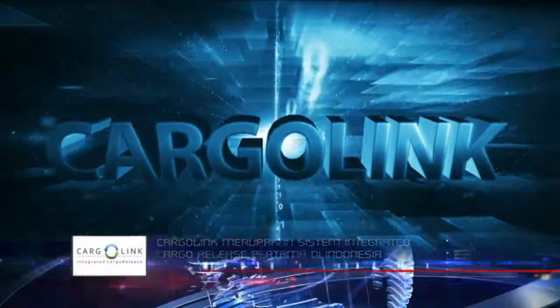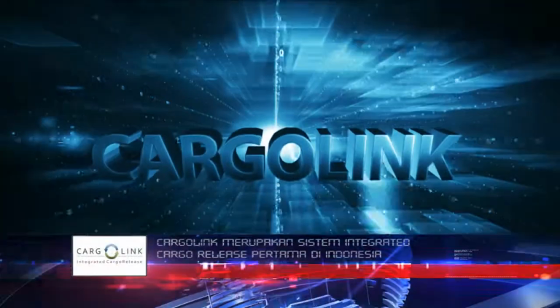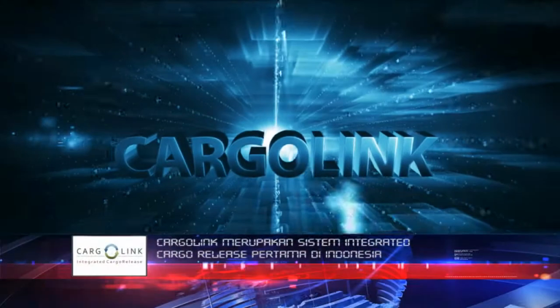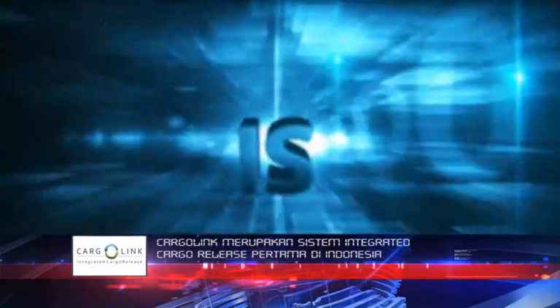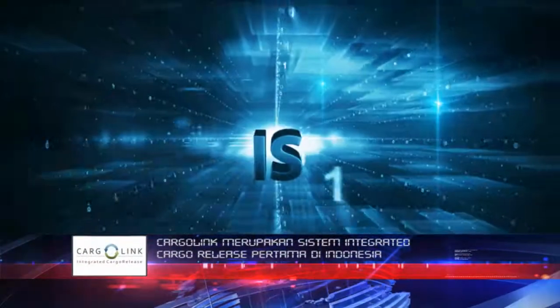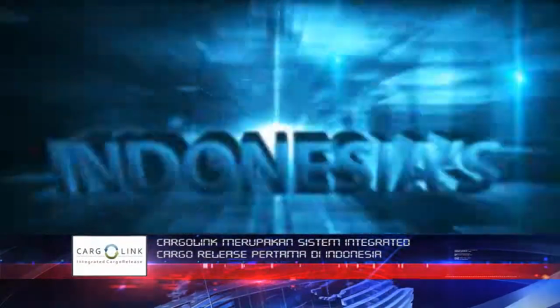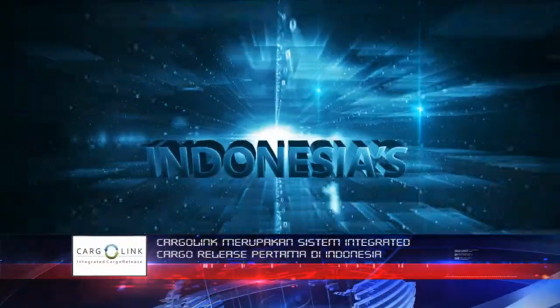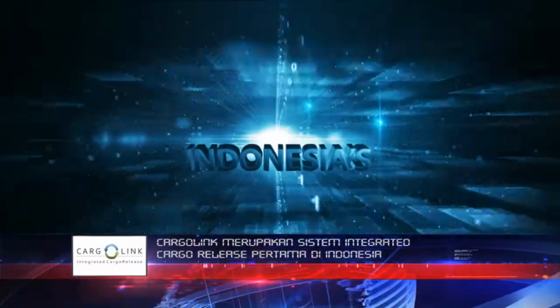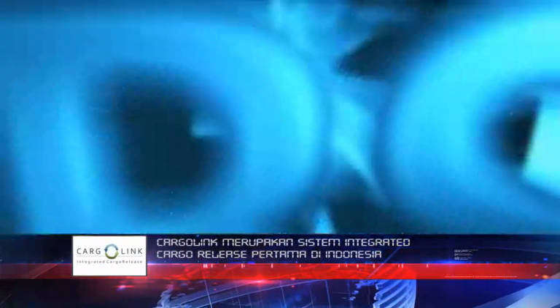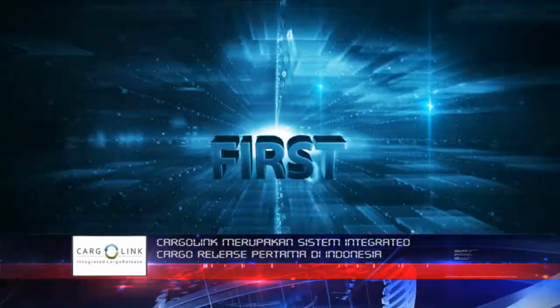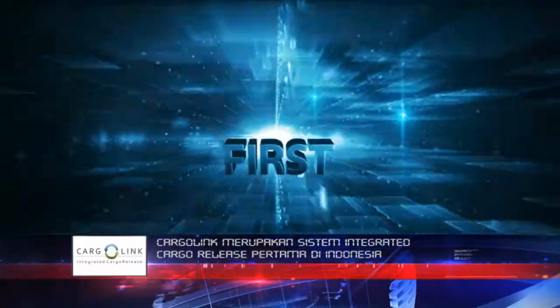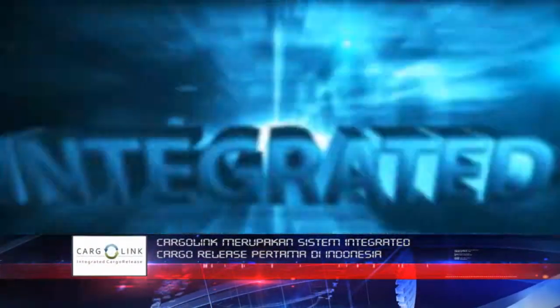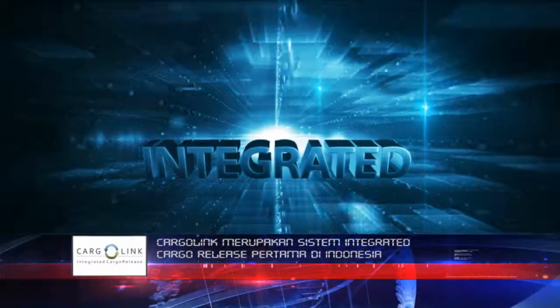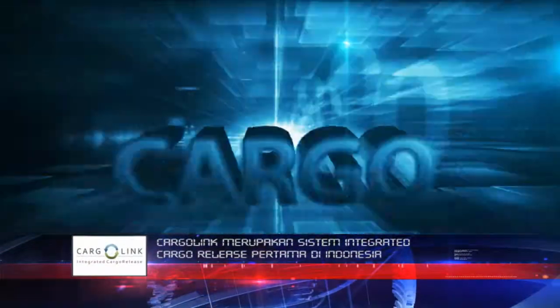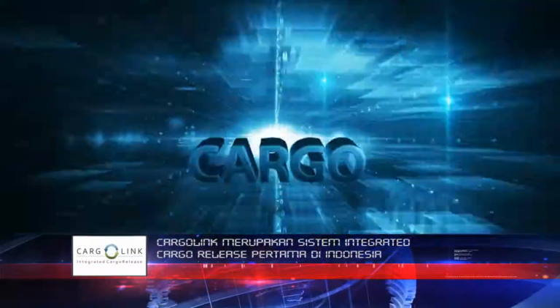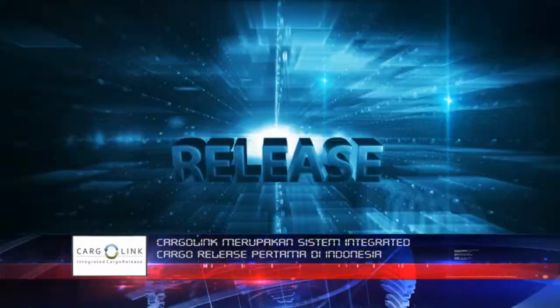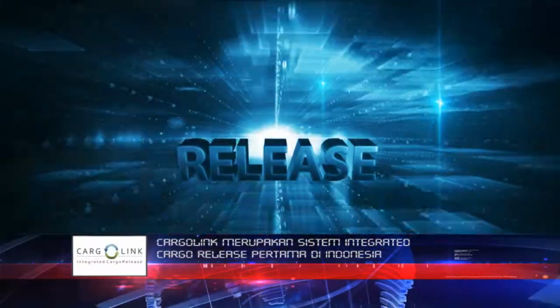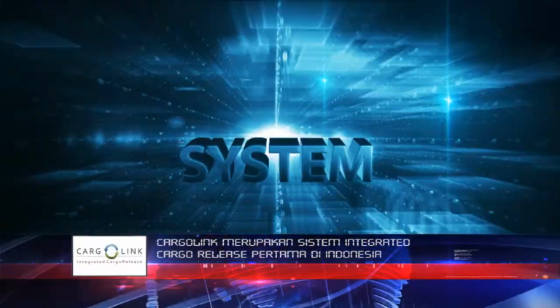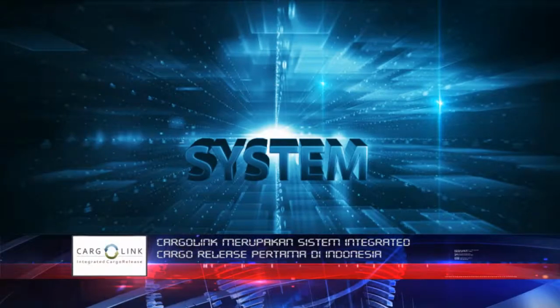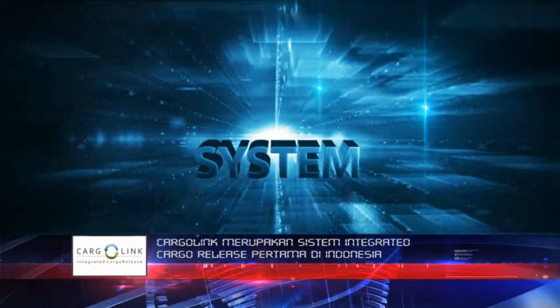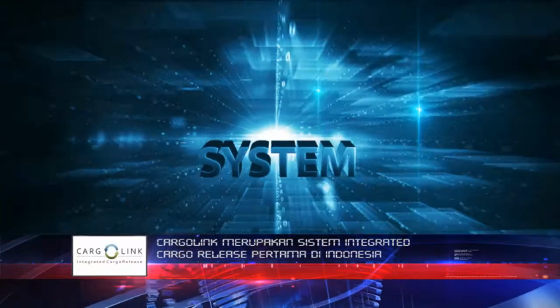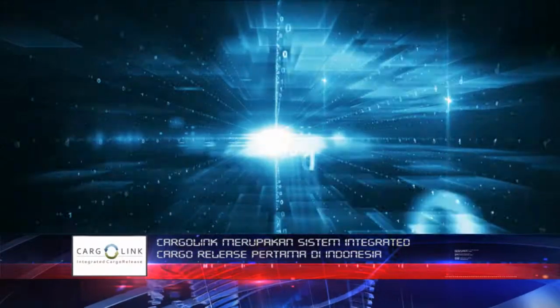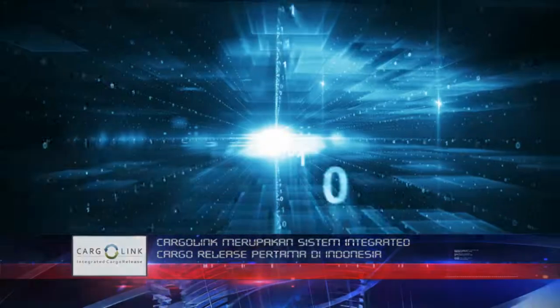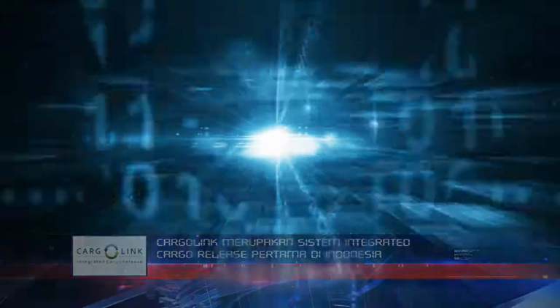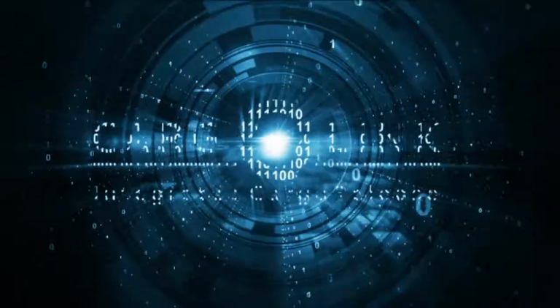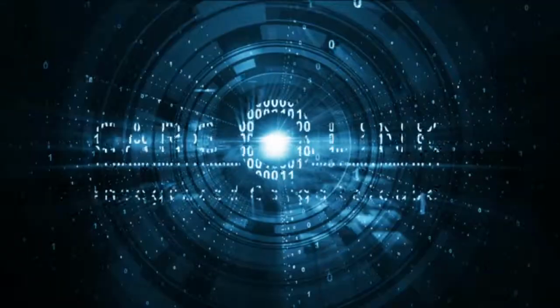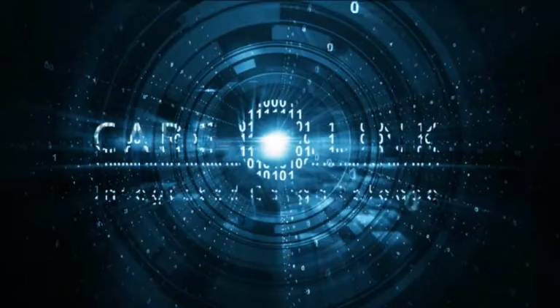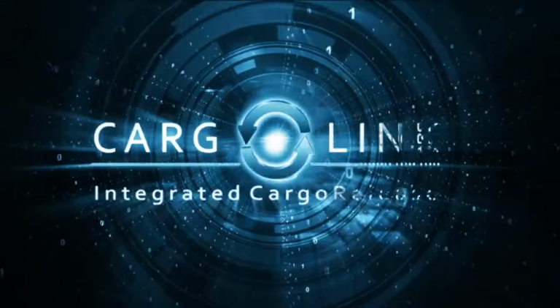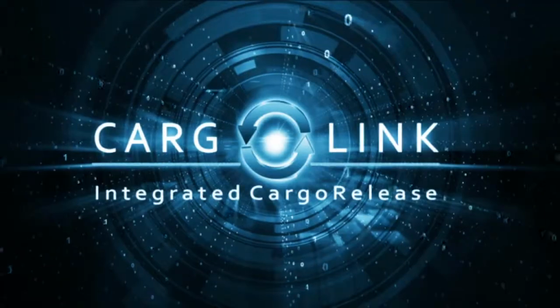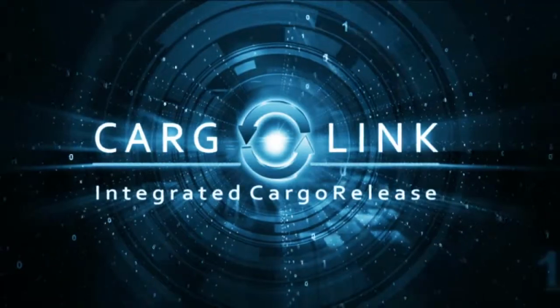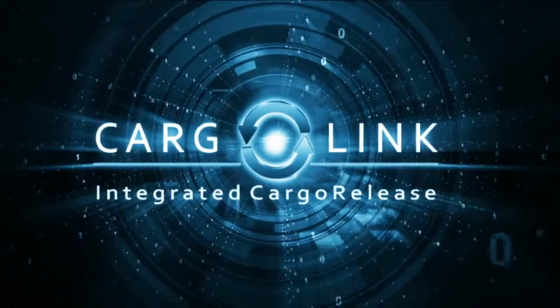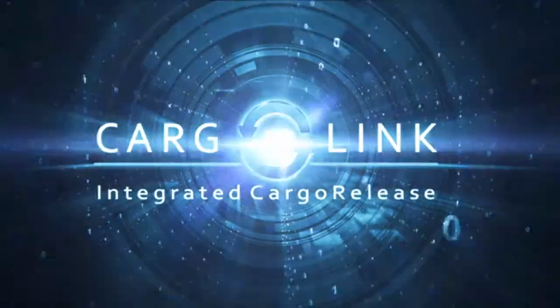Cargolink is Indonesia's first integrated cargo release system.